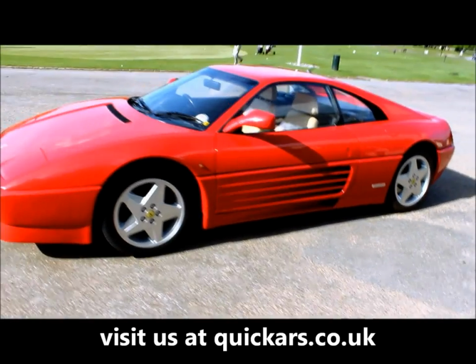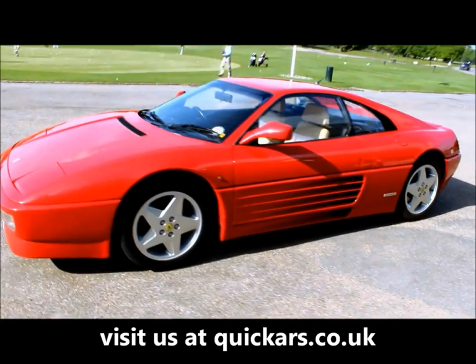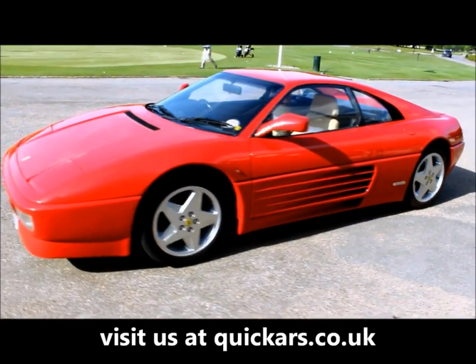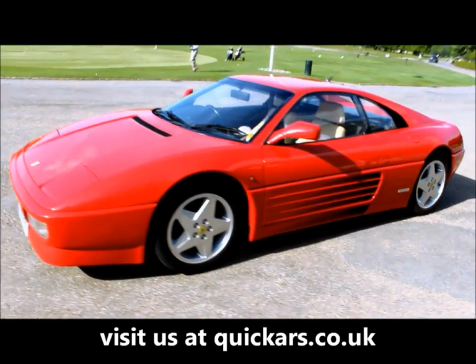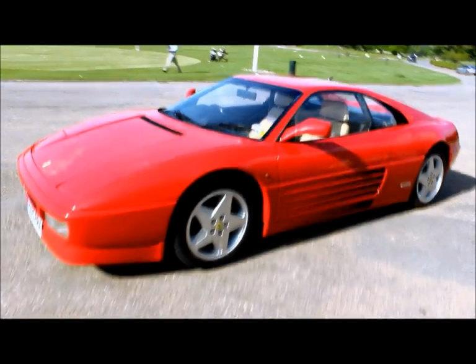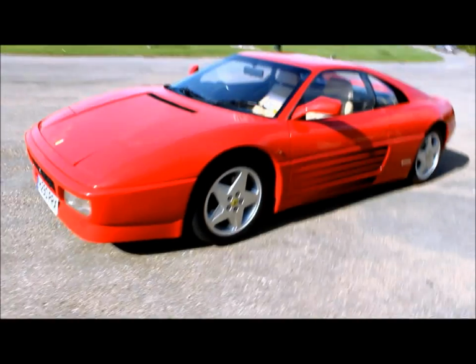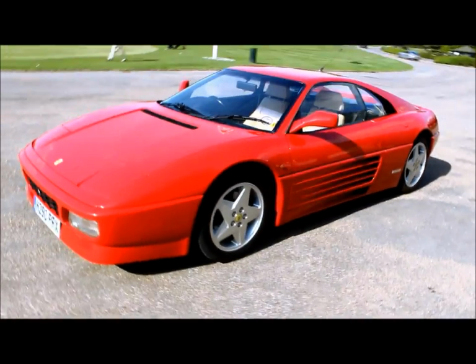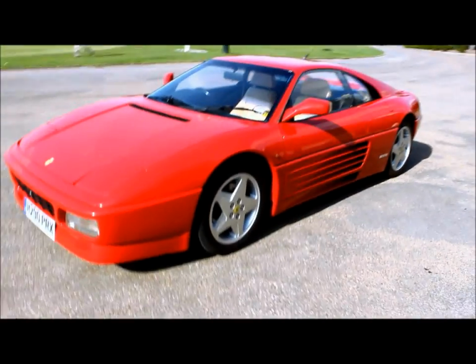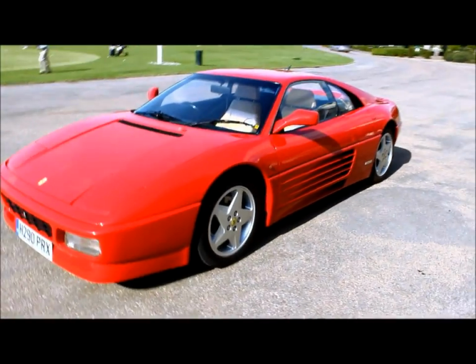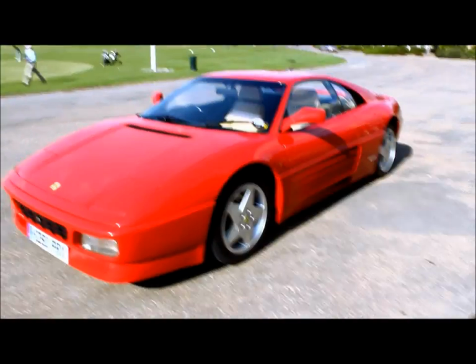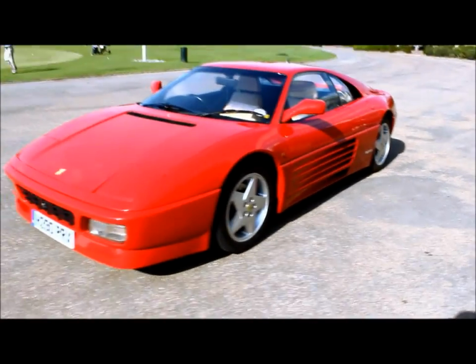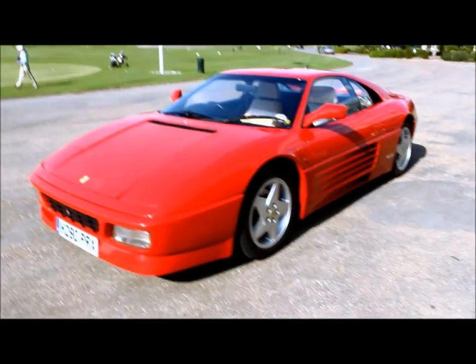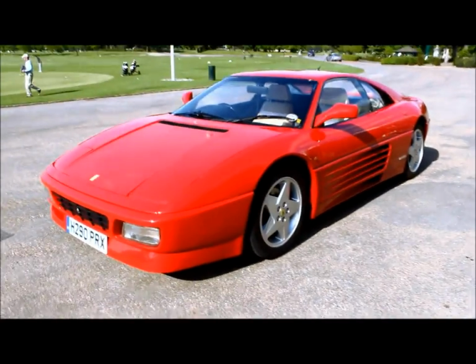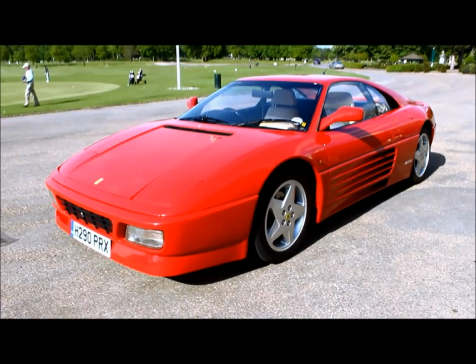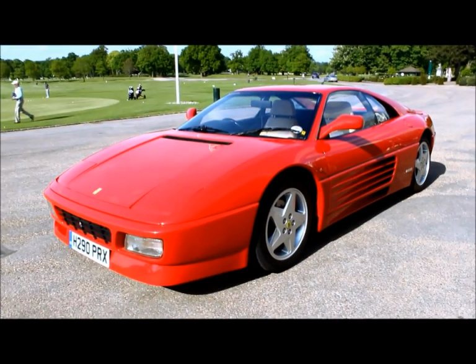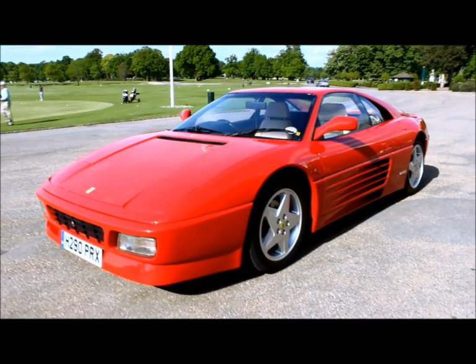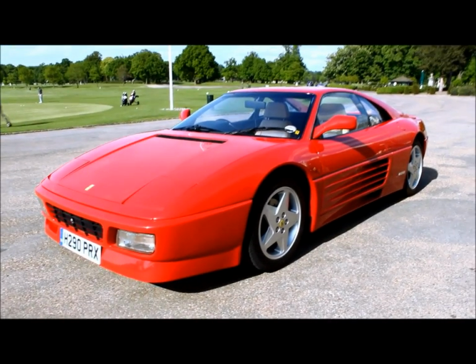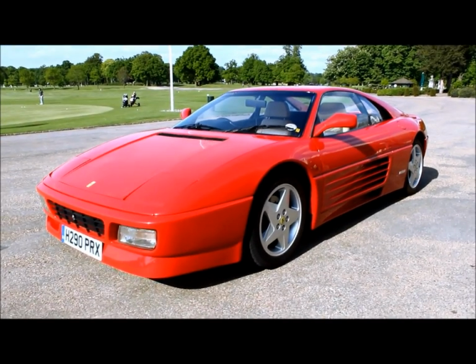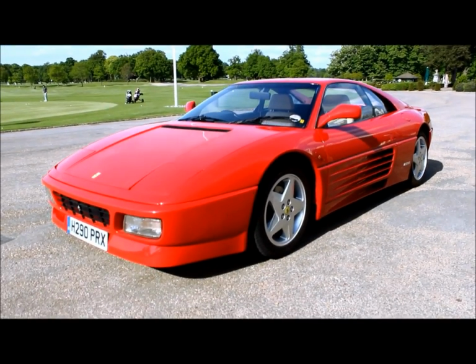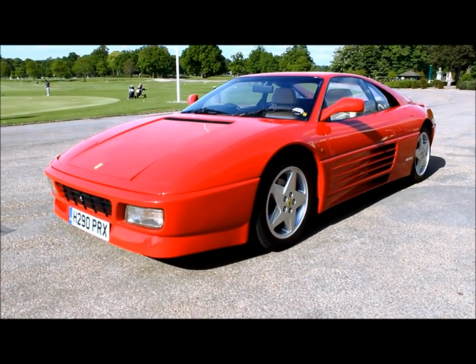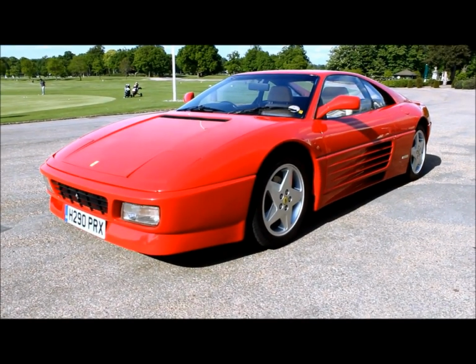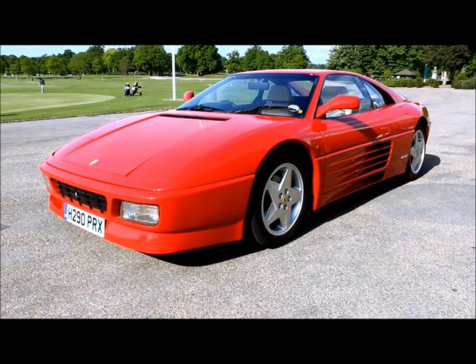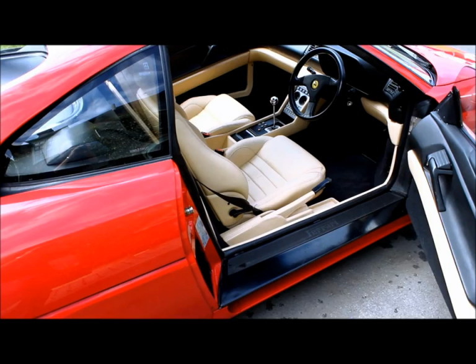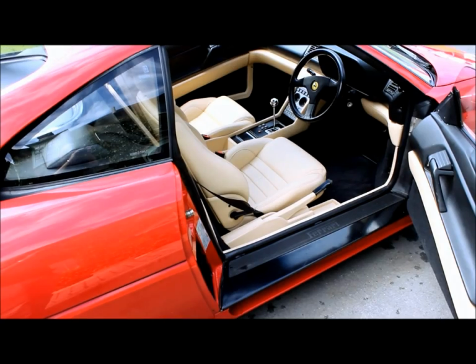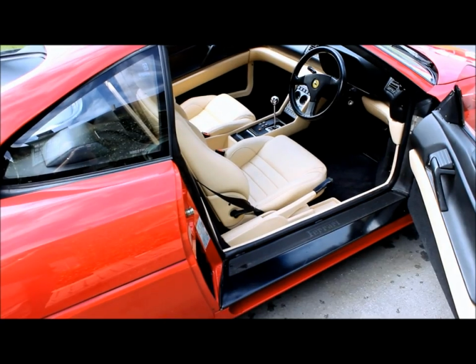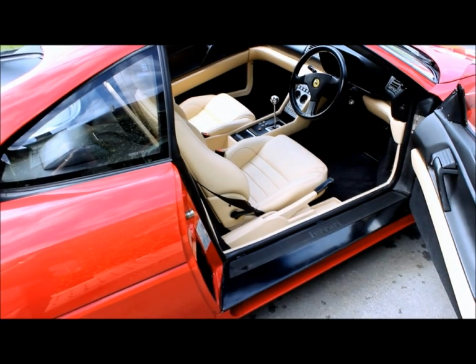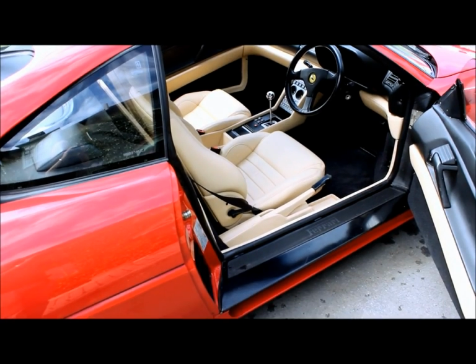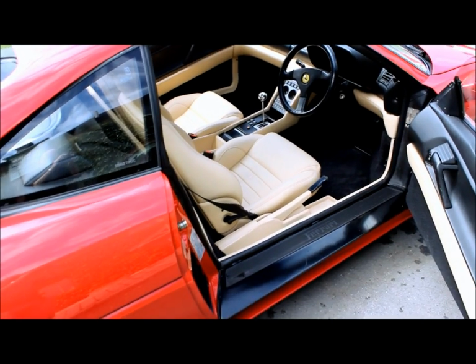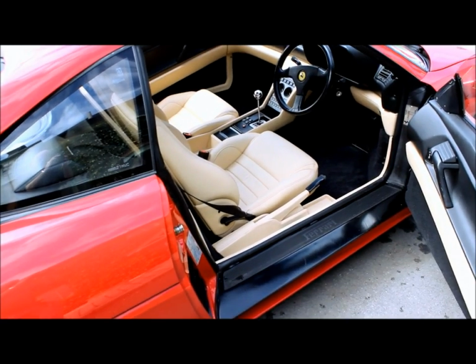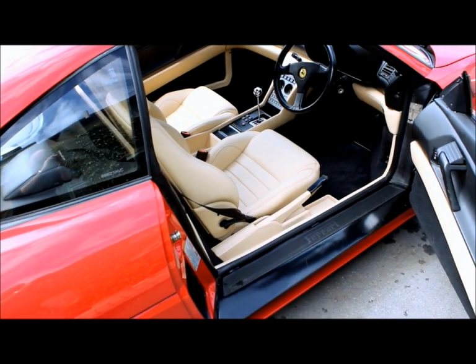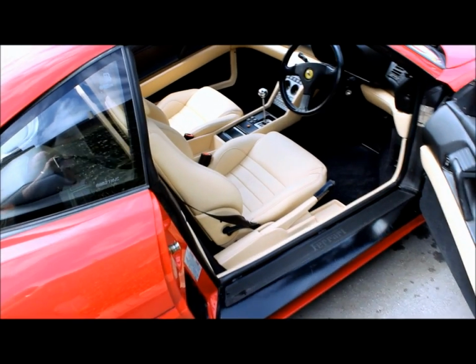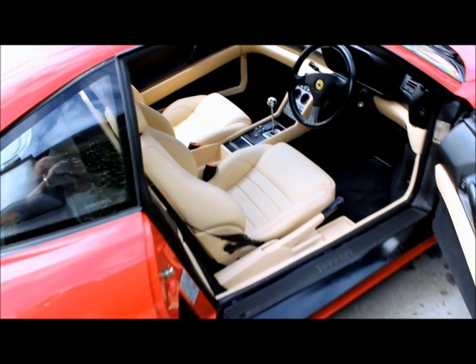At Quick Cars we provide a free HPI report, finance options are available and we welcome part exchanges.